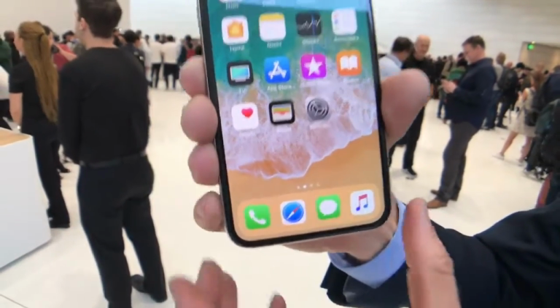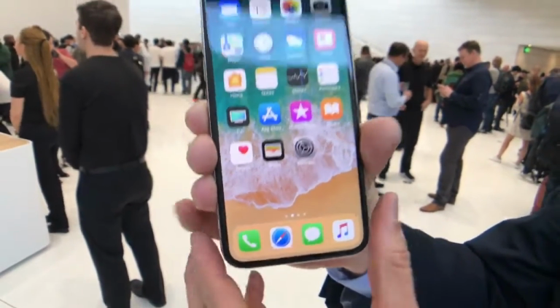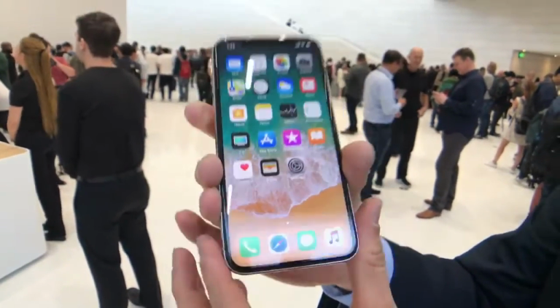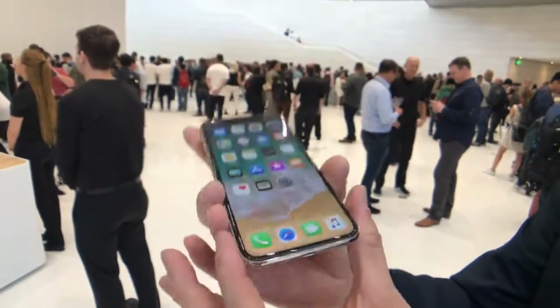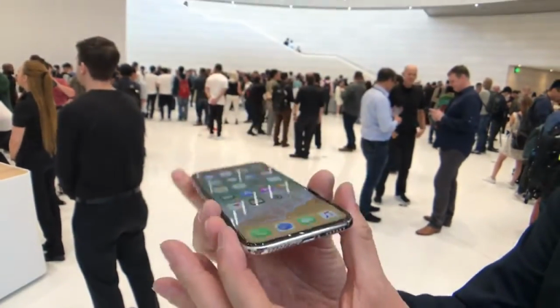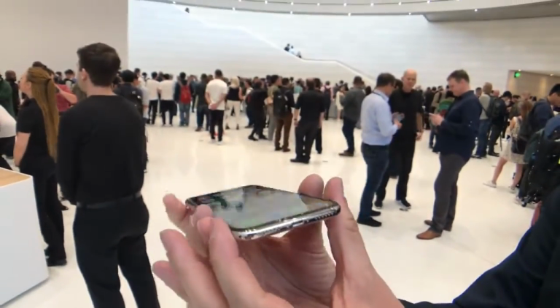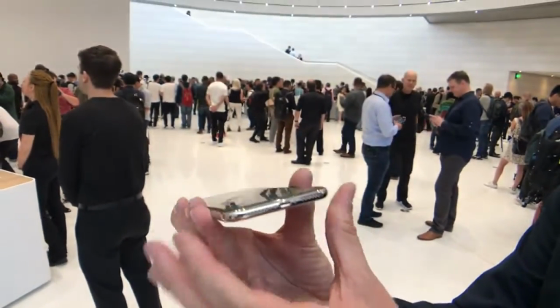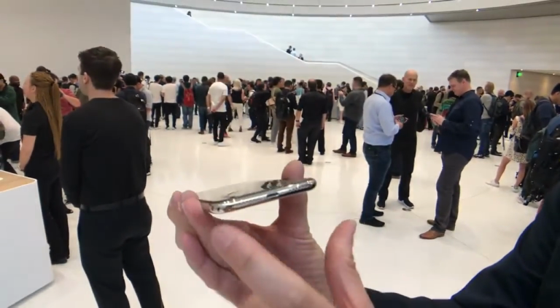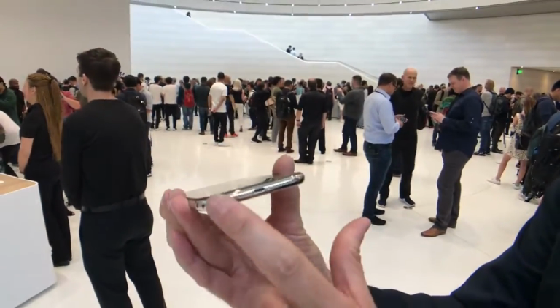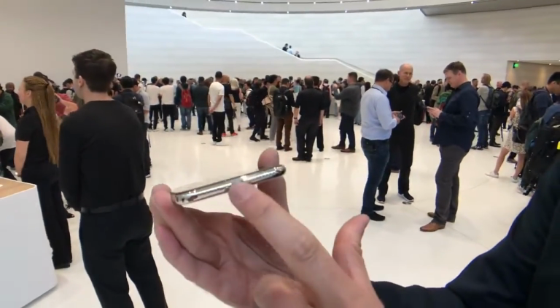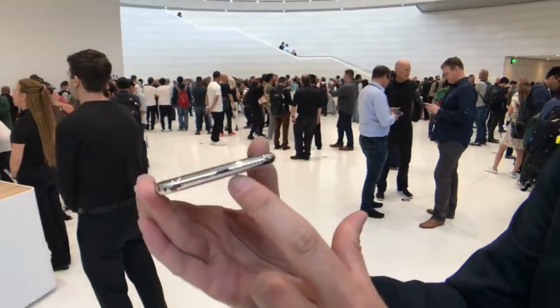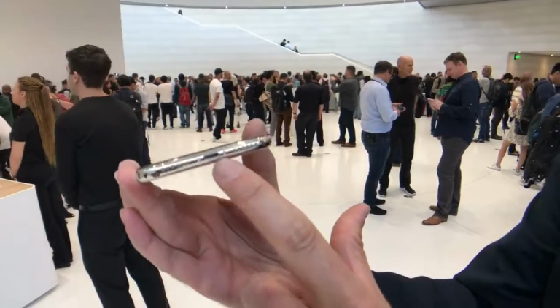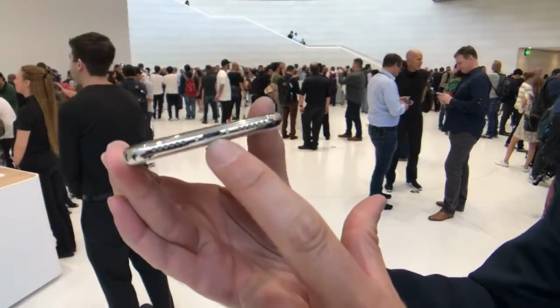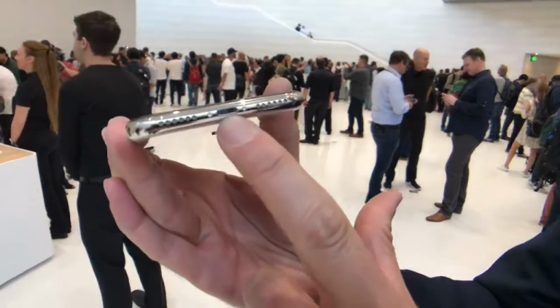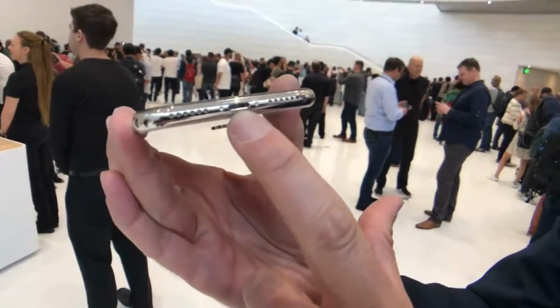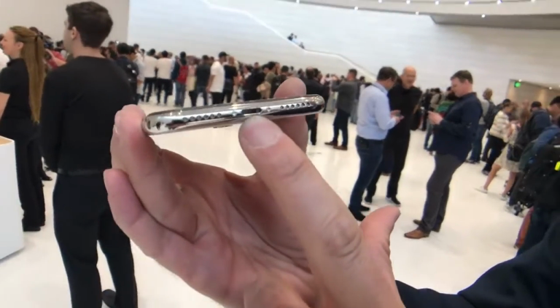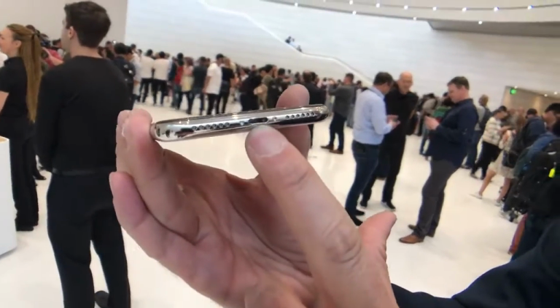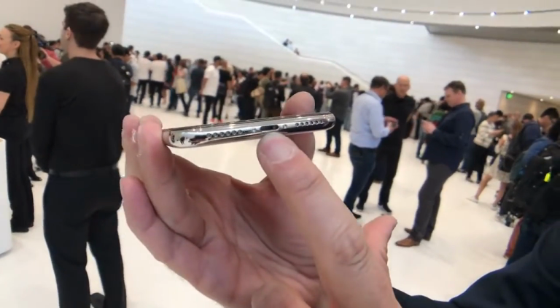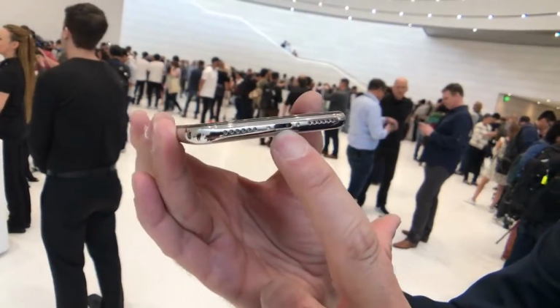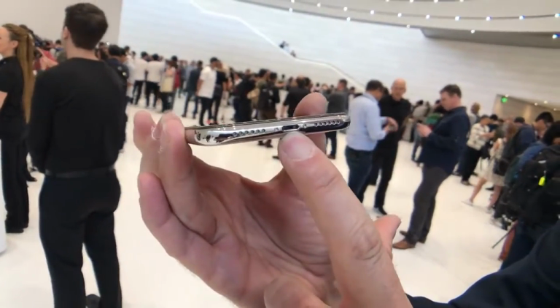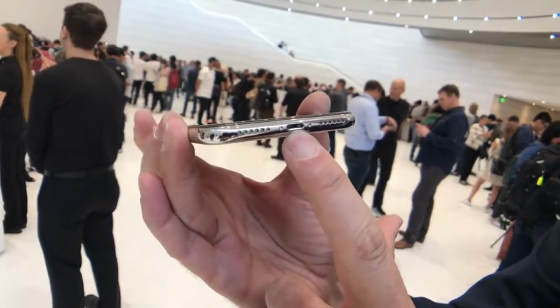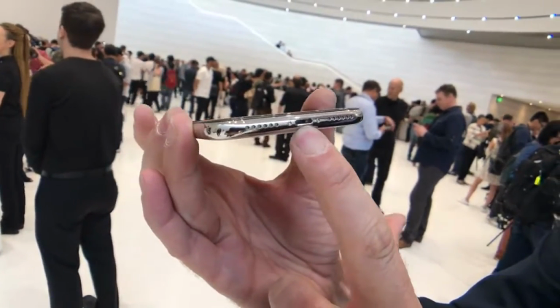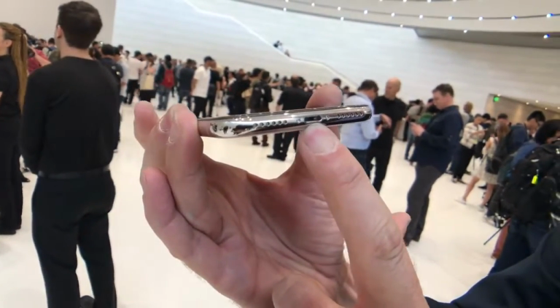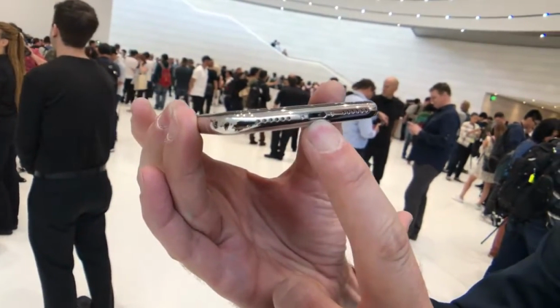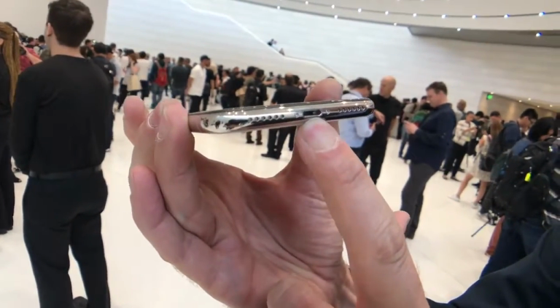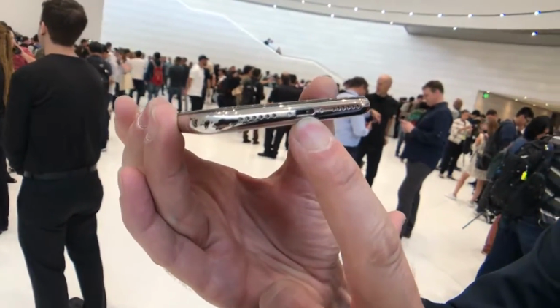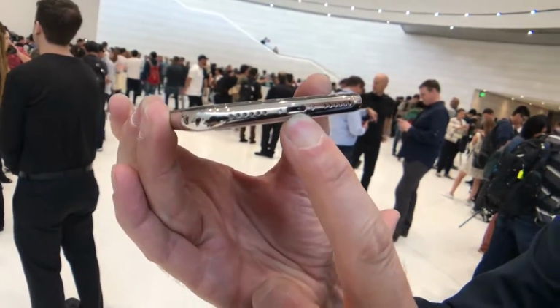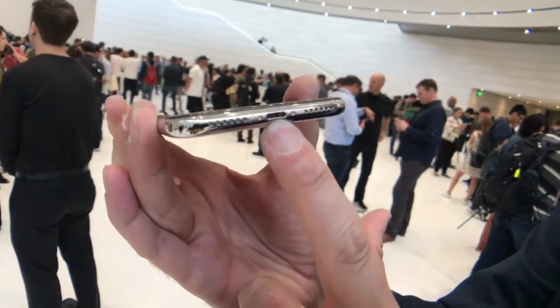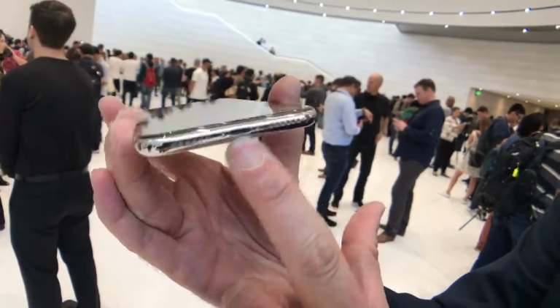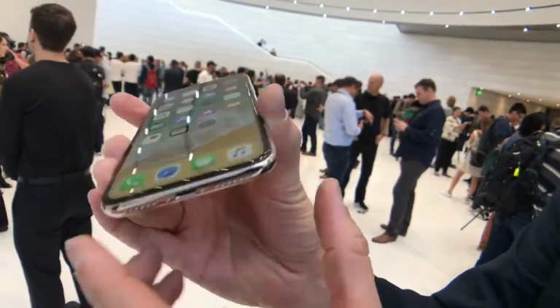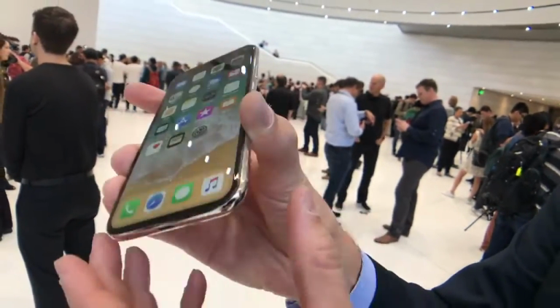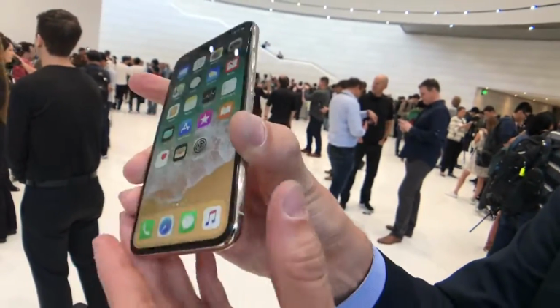Let's take a look at the bottom. You still have your lightning port down there — whatever you want to call it.